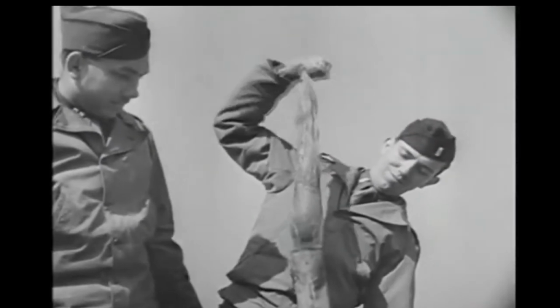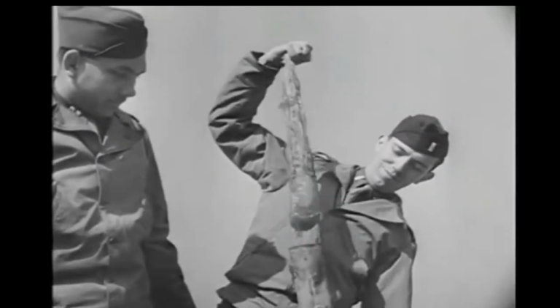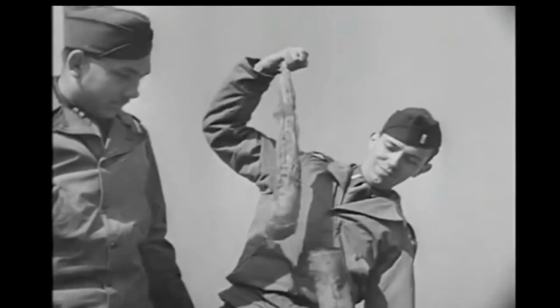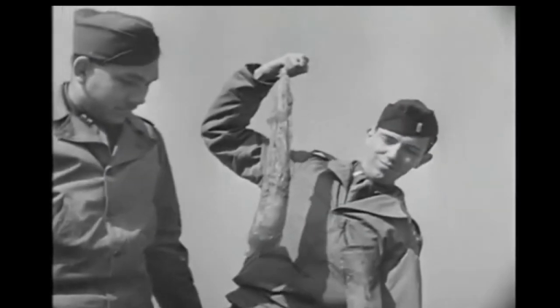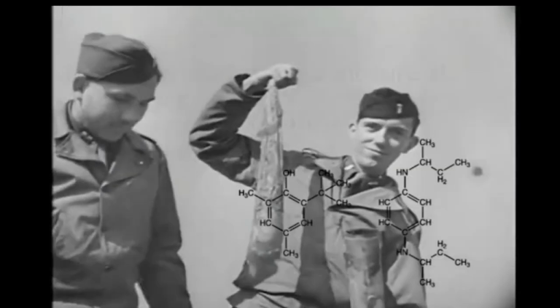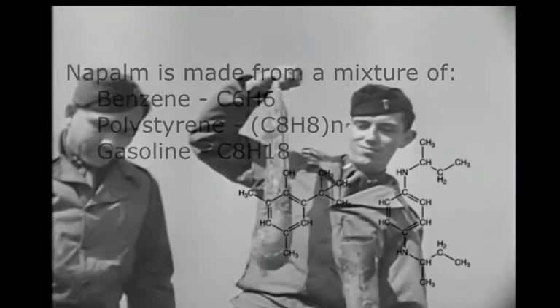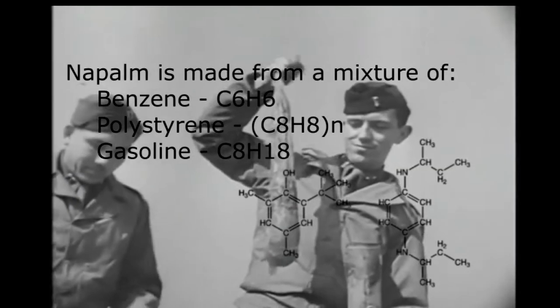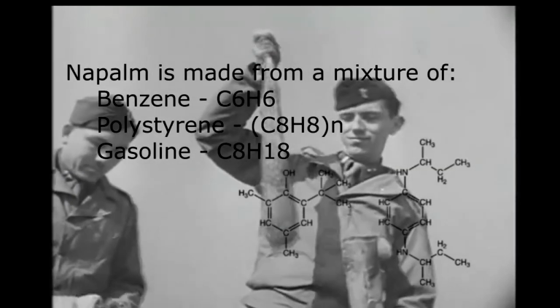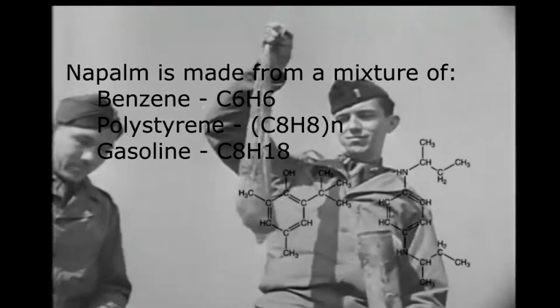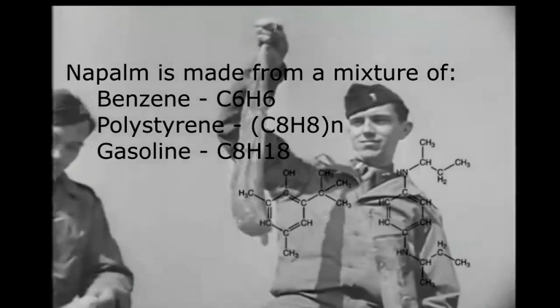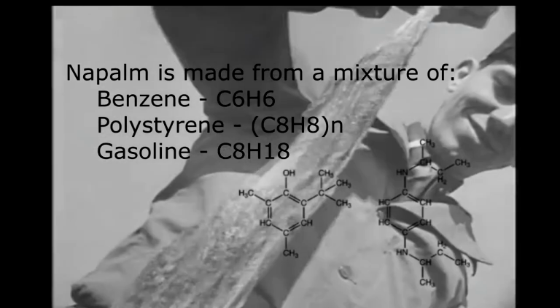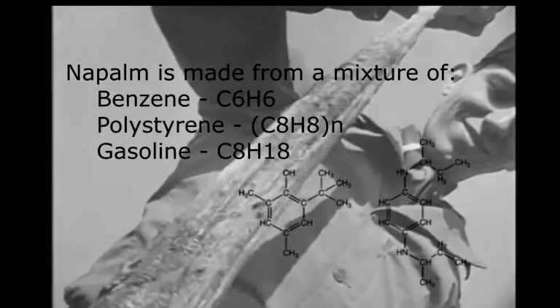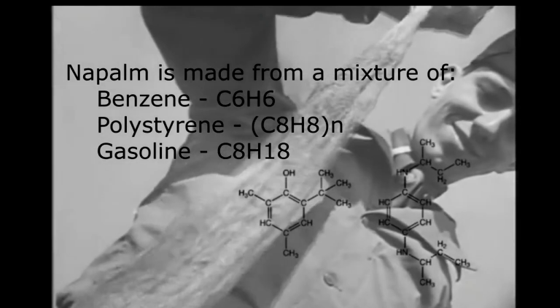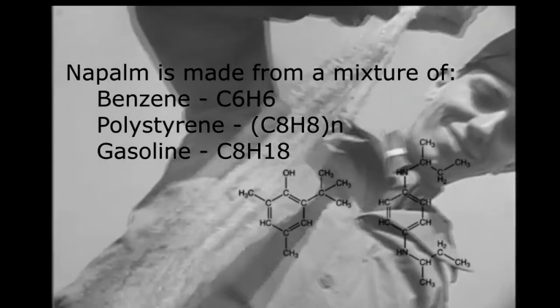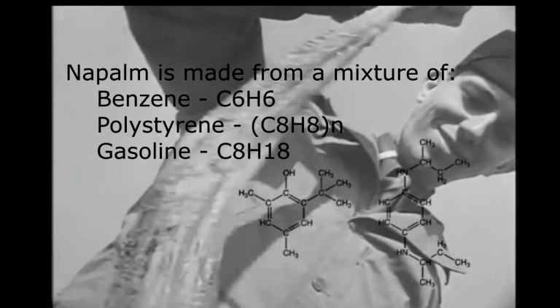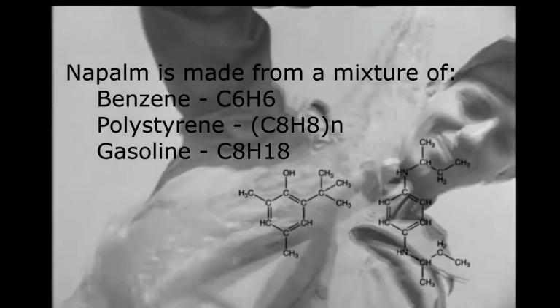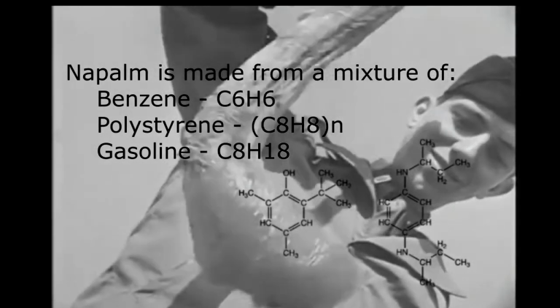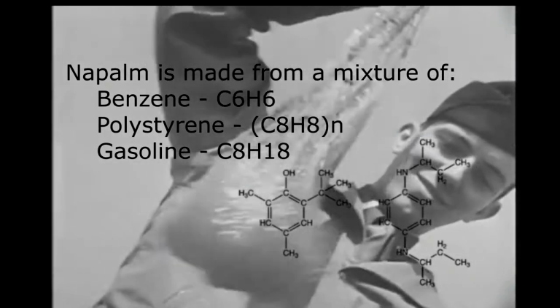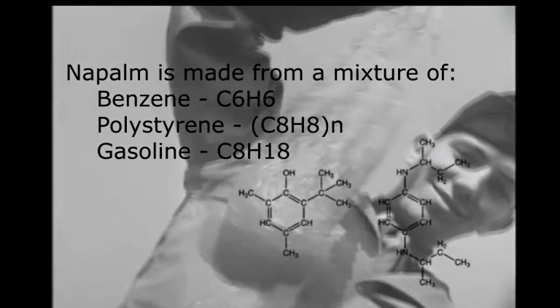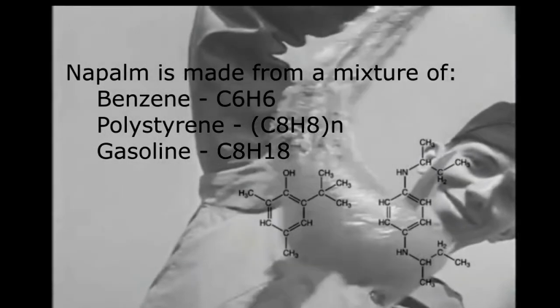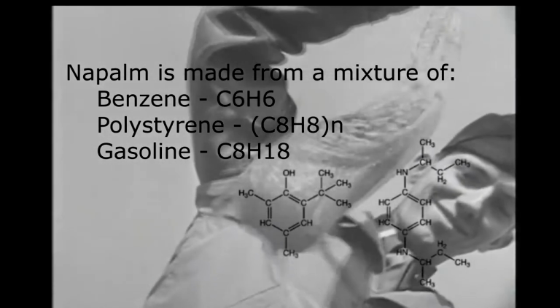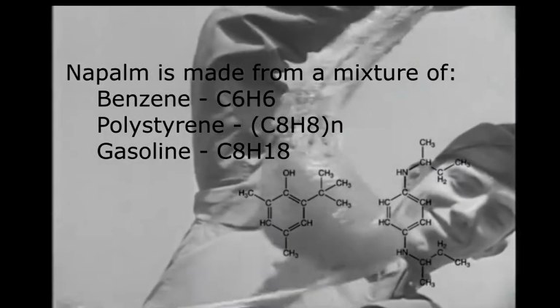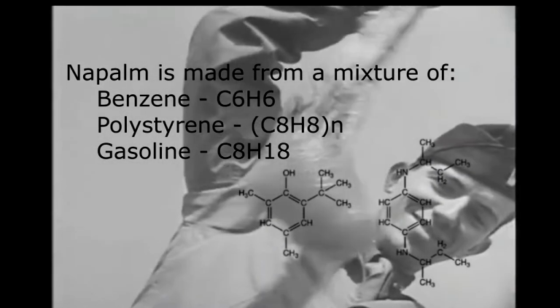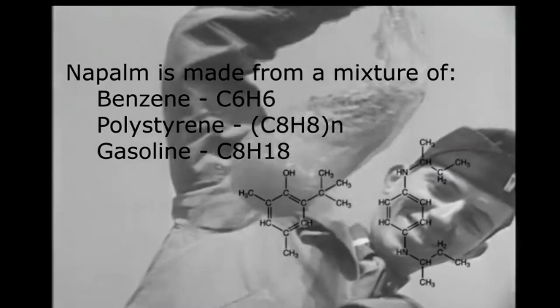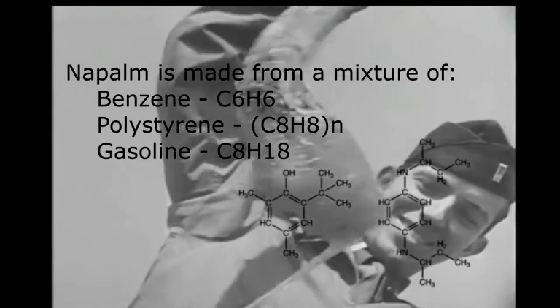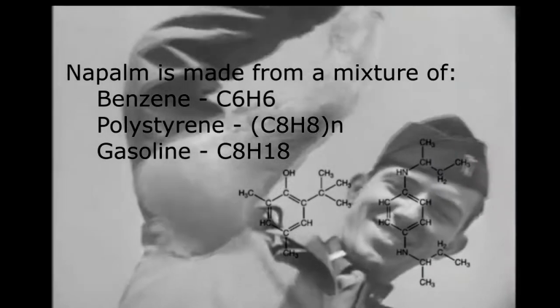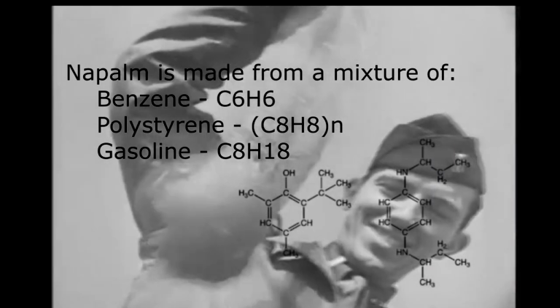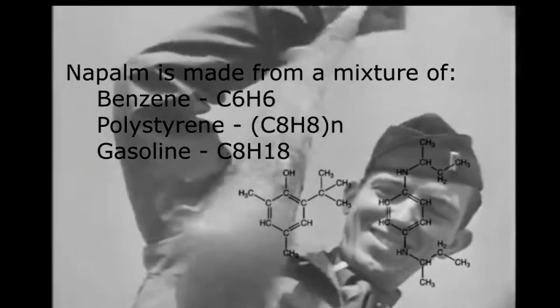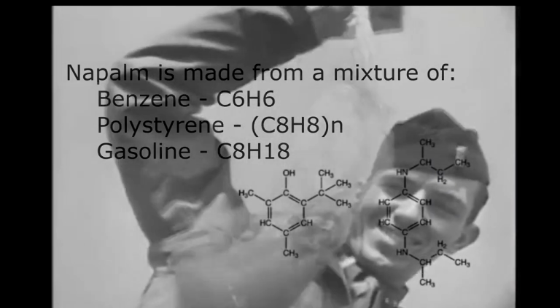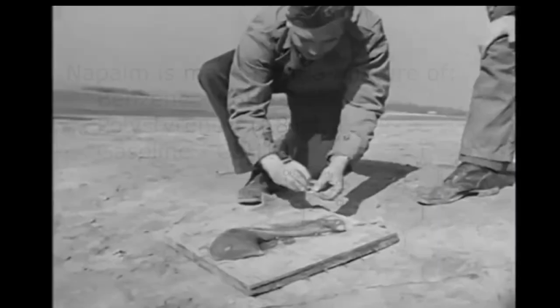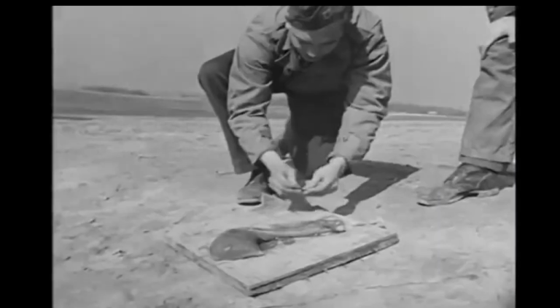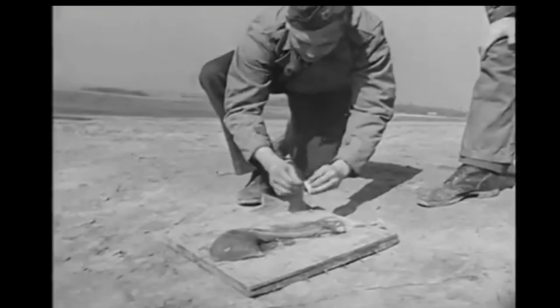Napalm is made from a mixture of benzene and polystyrene, and when mixed with gasoline, the mixture becomes a far more viscous, flammable, and dangerous mixture.